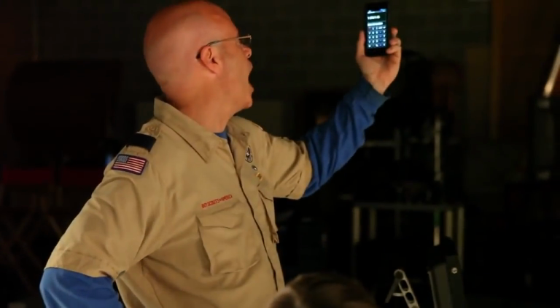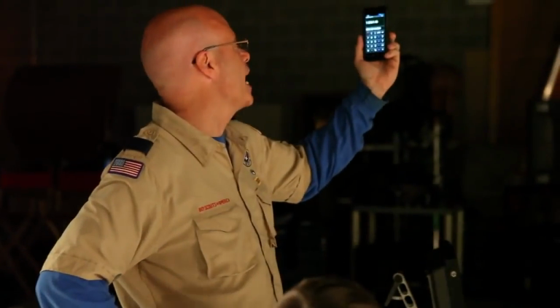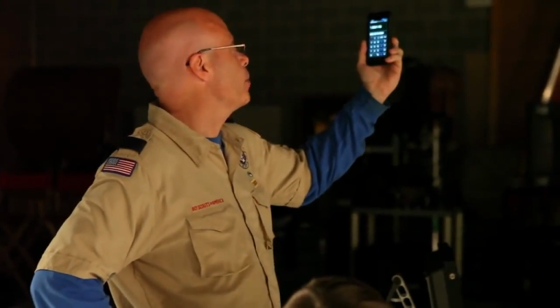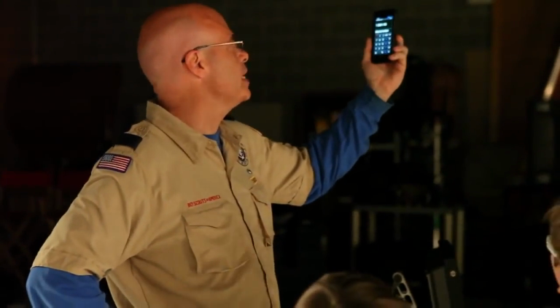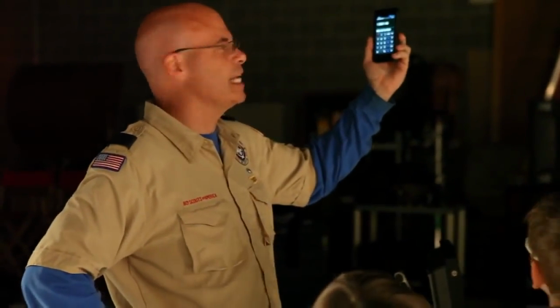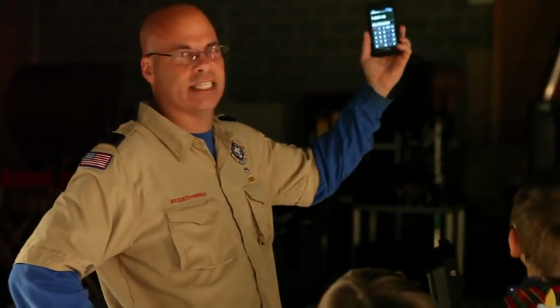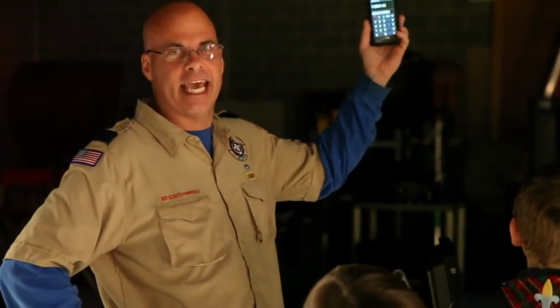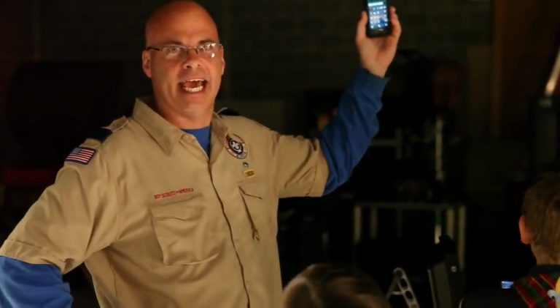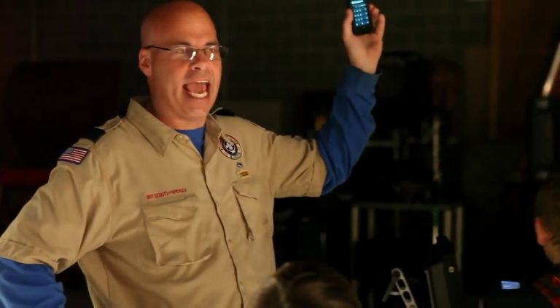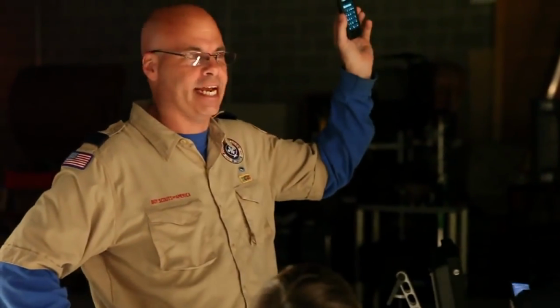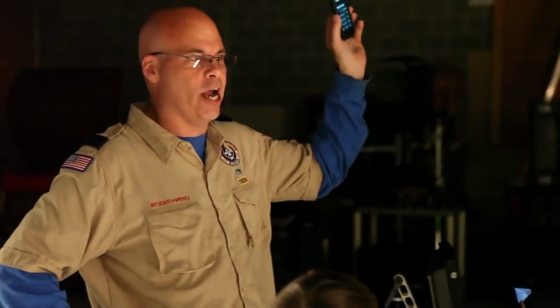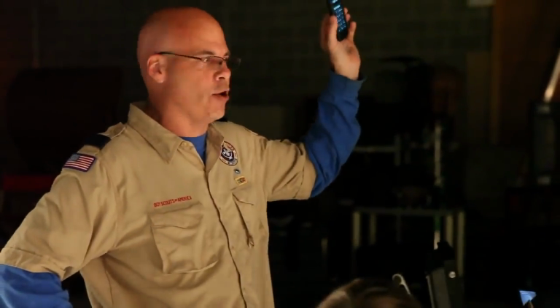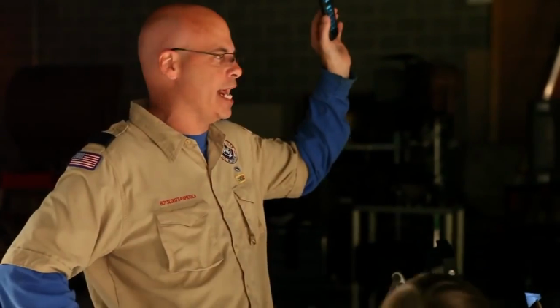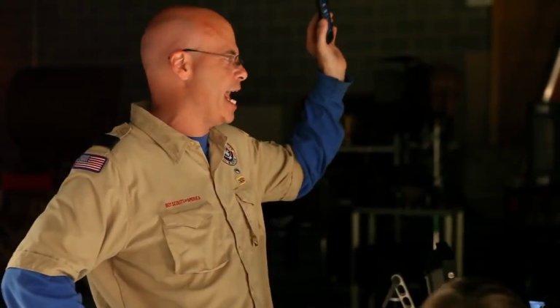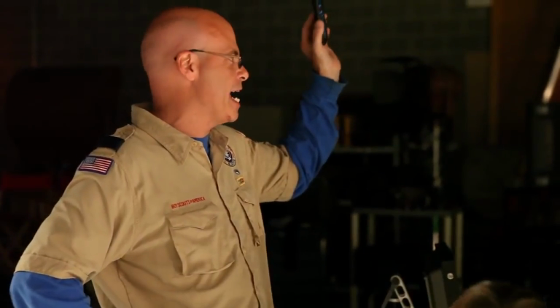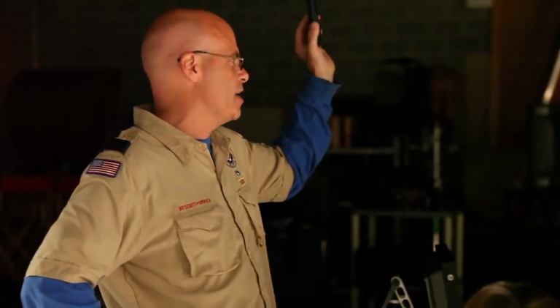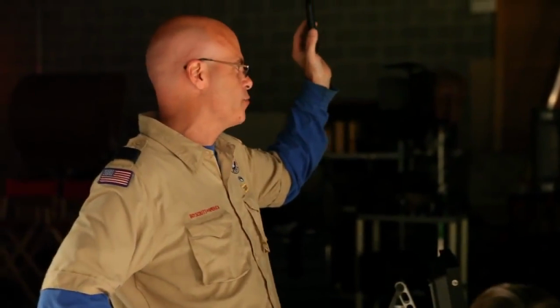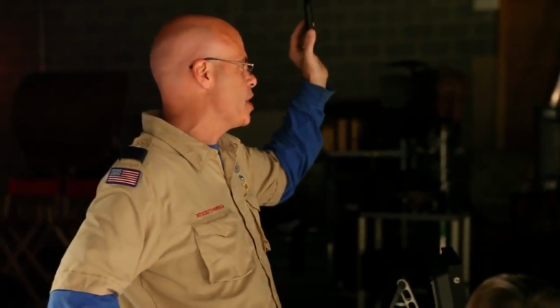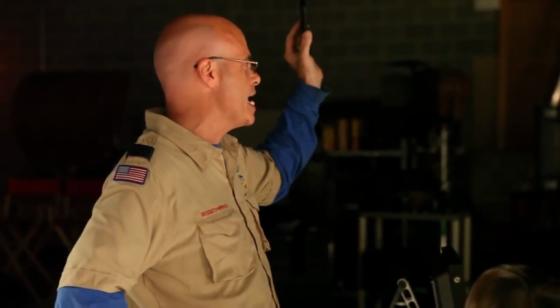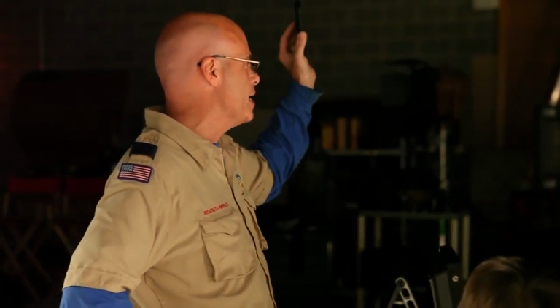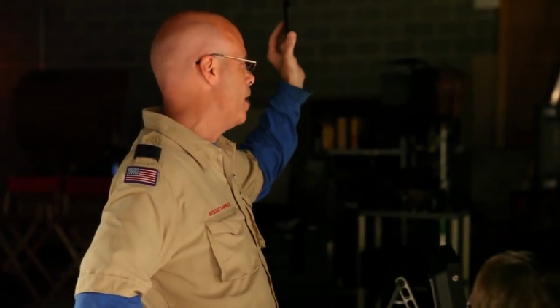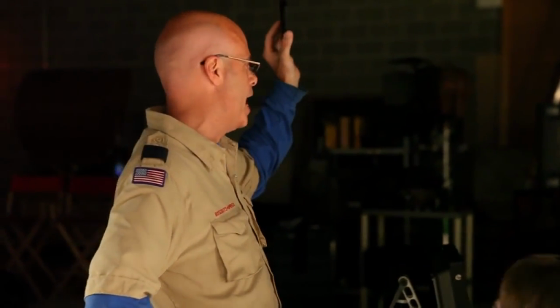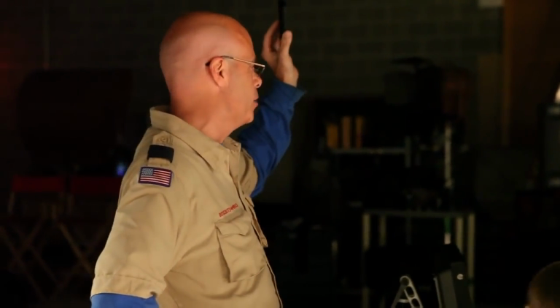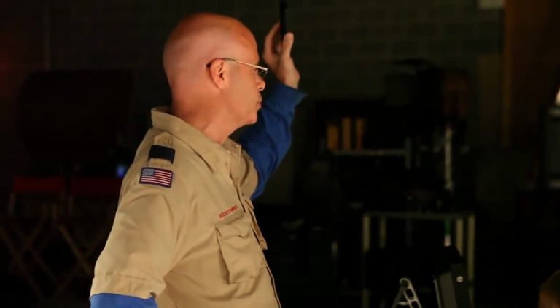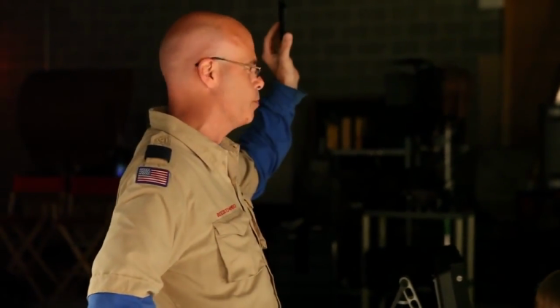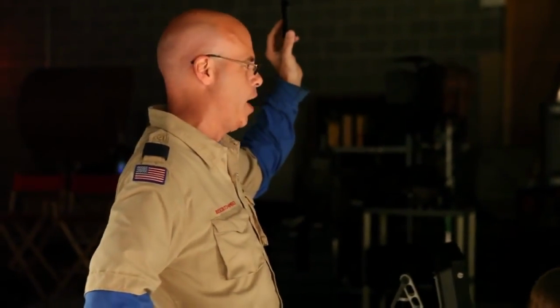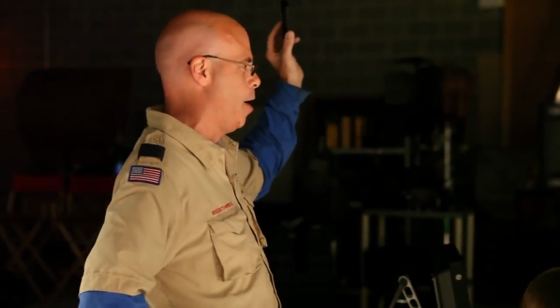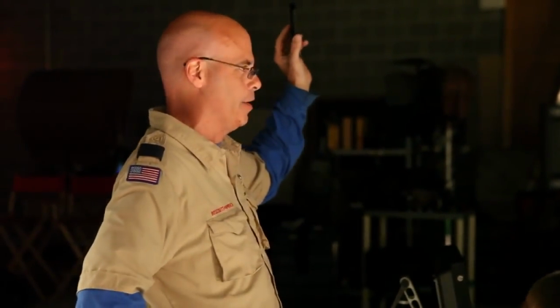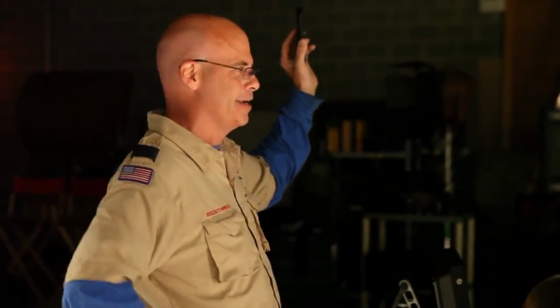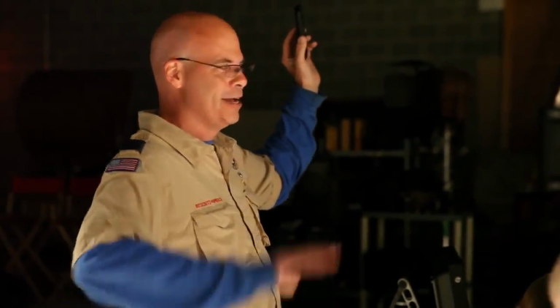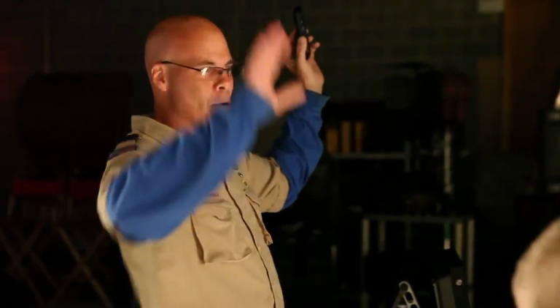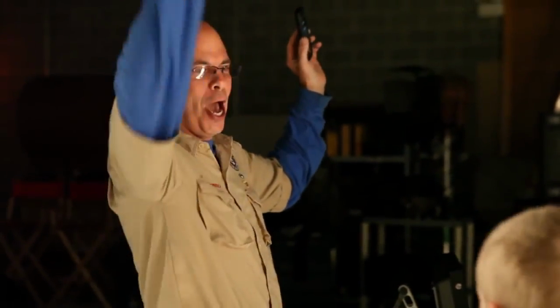Supersonic! We just did 883 miles per hour. Woo!